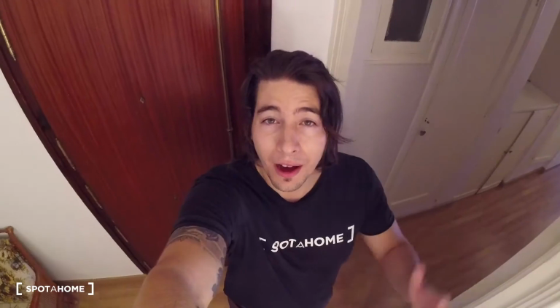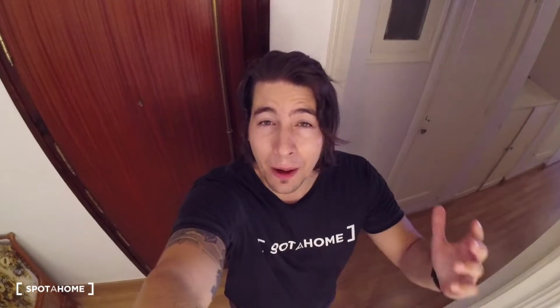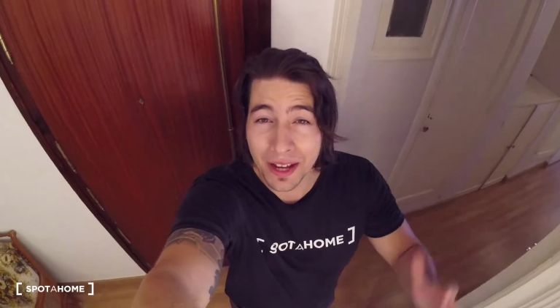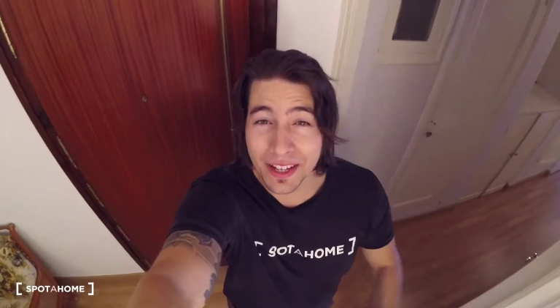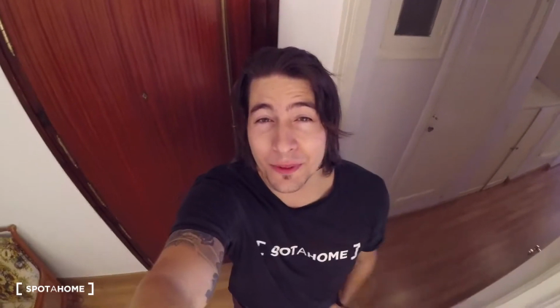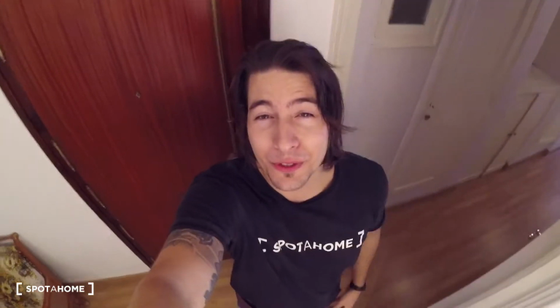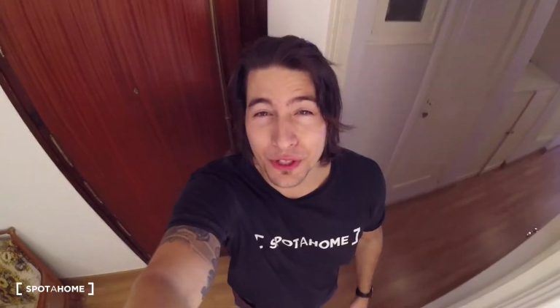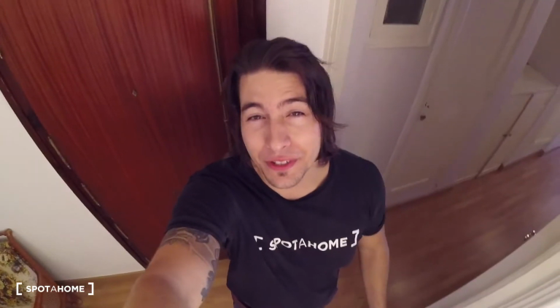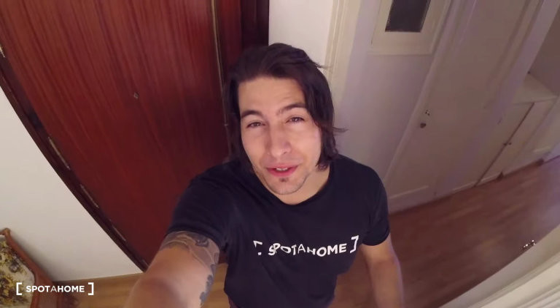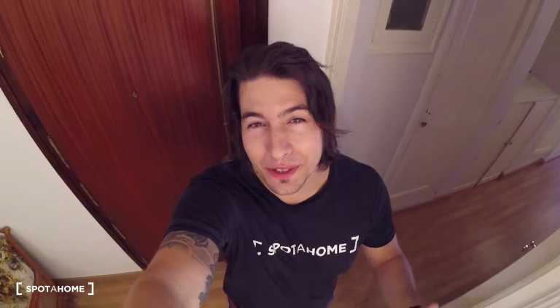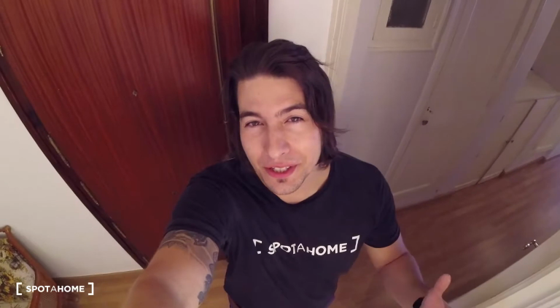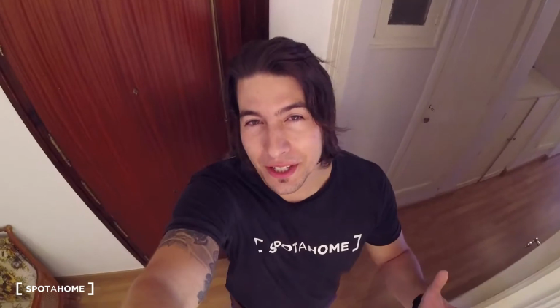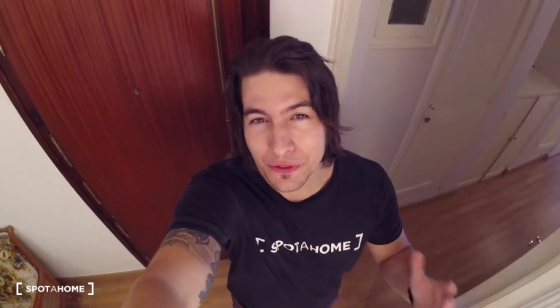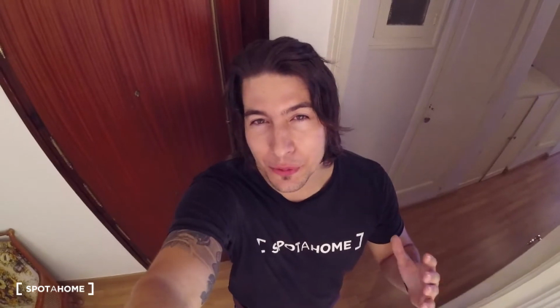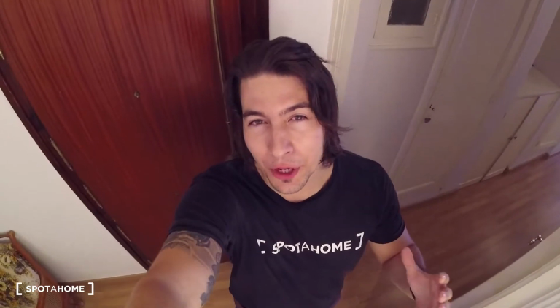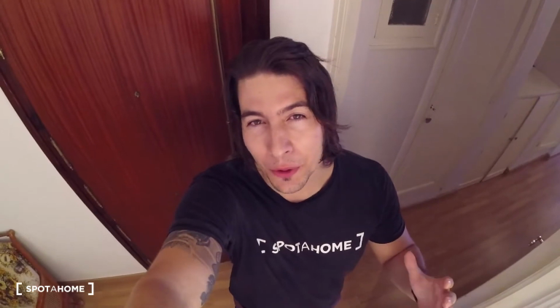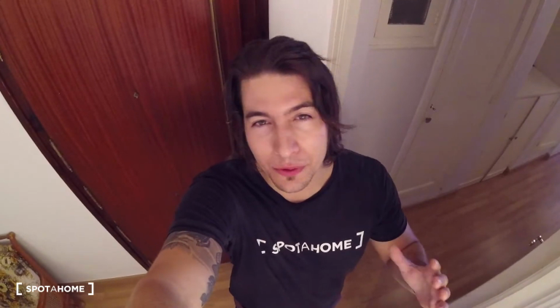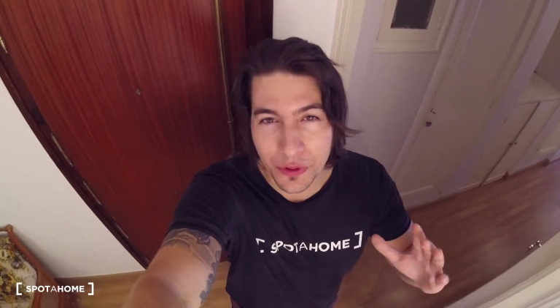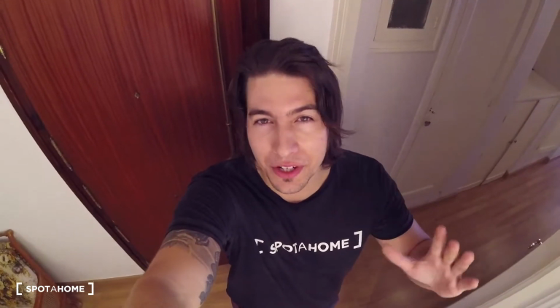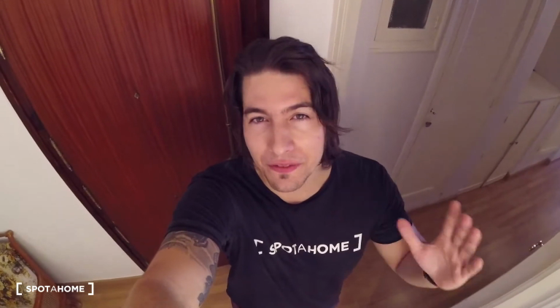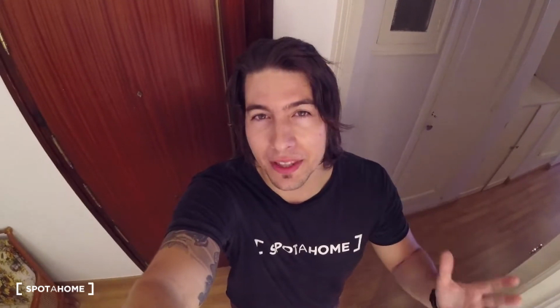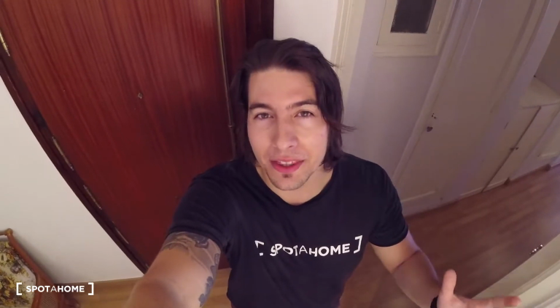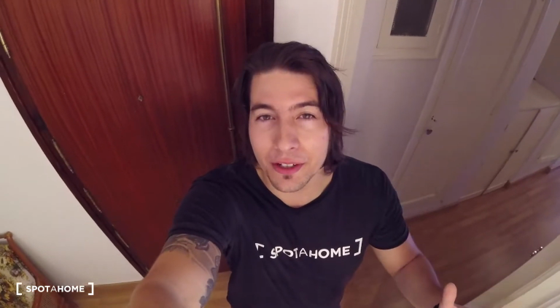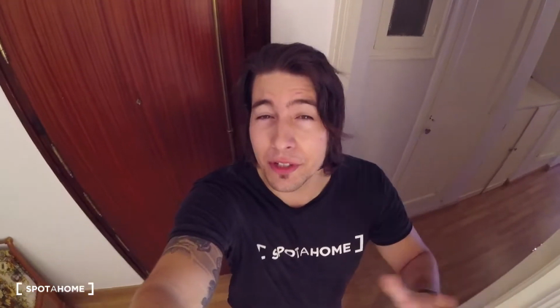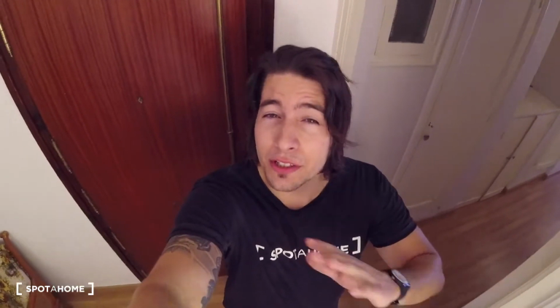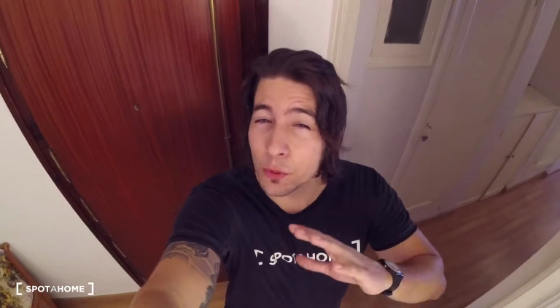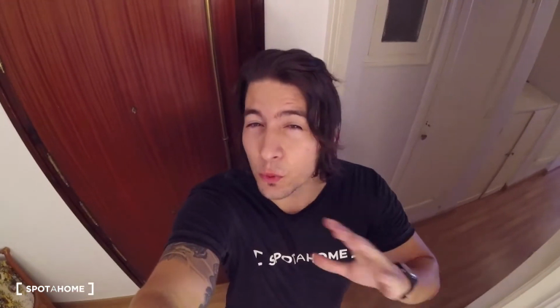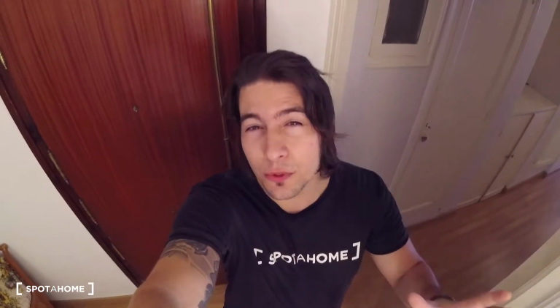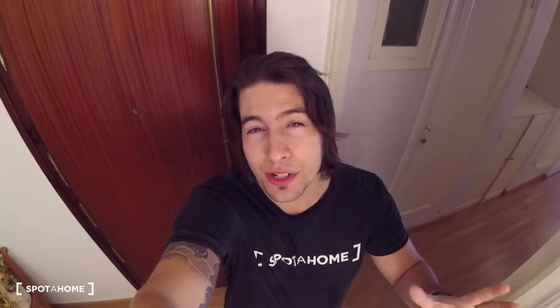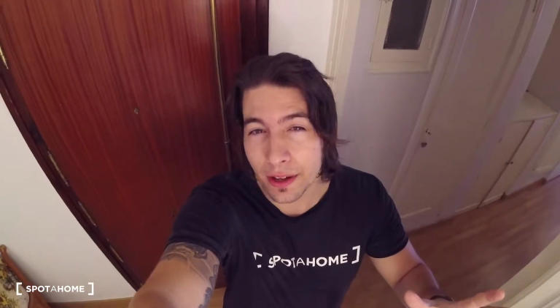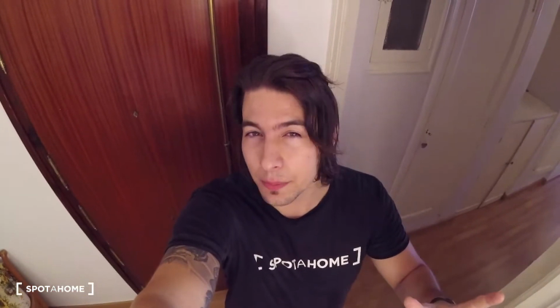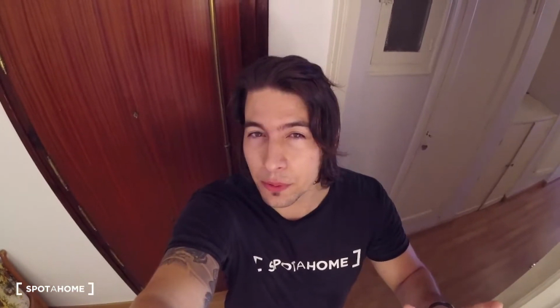Hi guys, welcome to this video. This is Denis from Espera Home. Today we are here in Valencia and we are going to visit a really nice apartment.